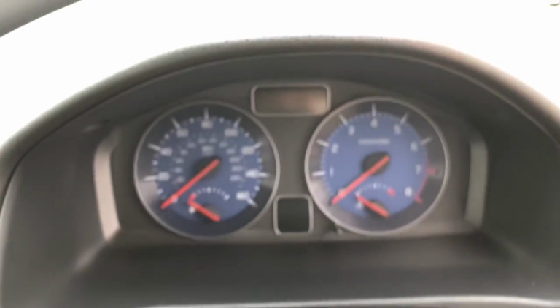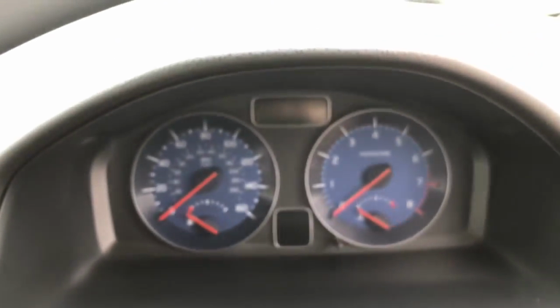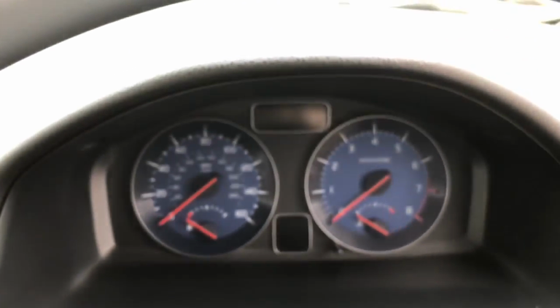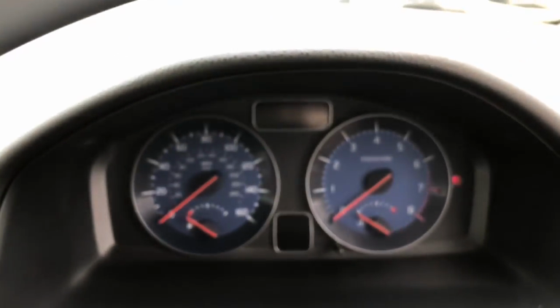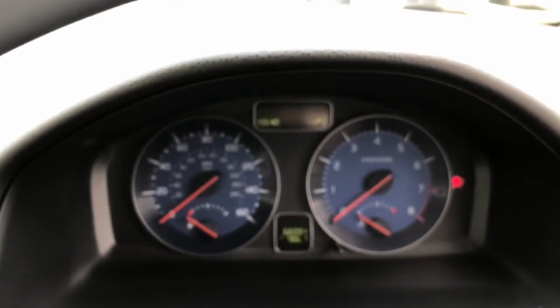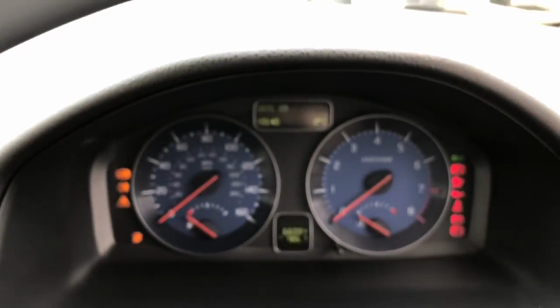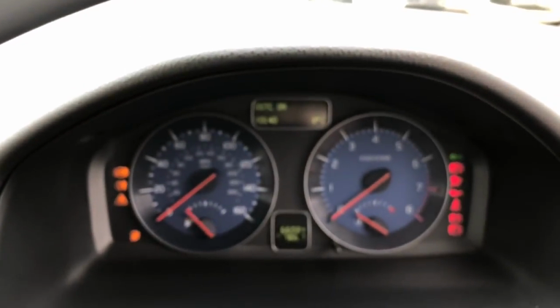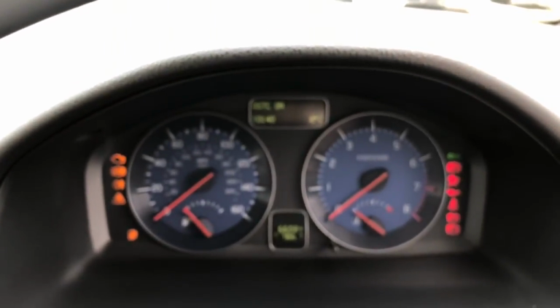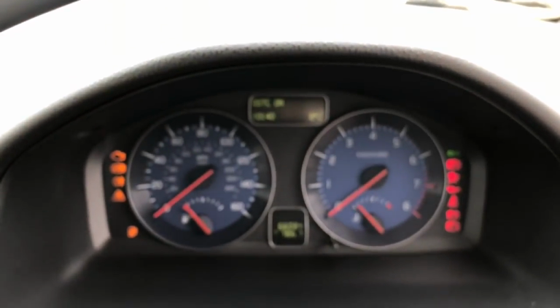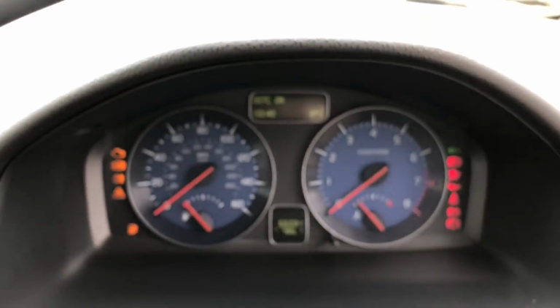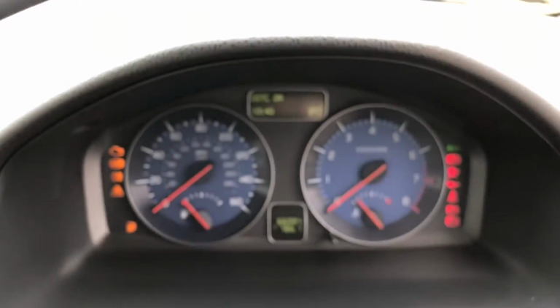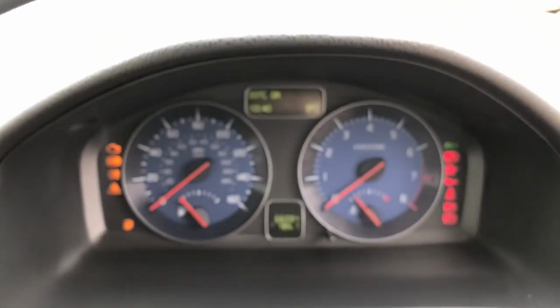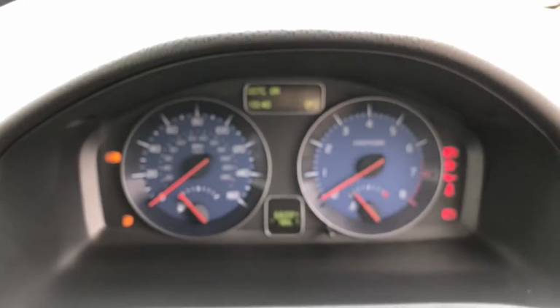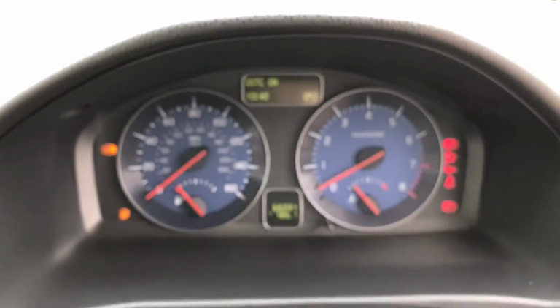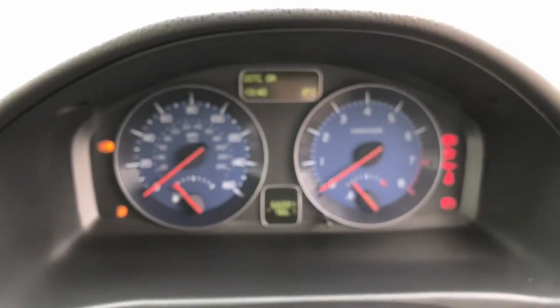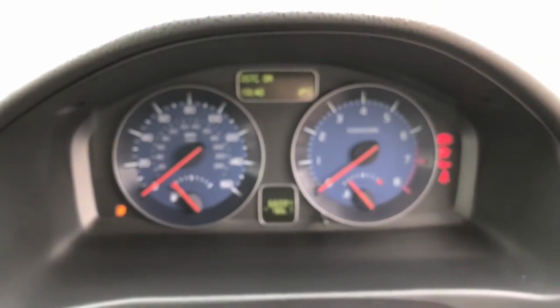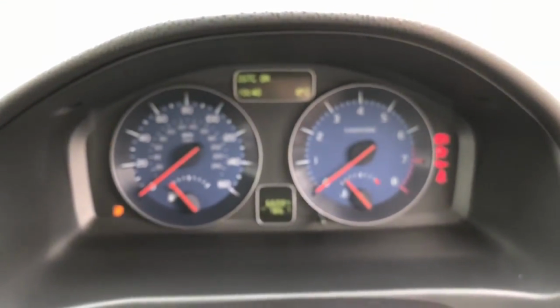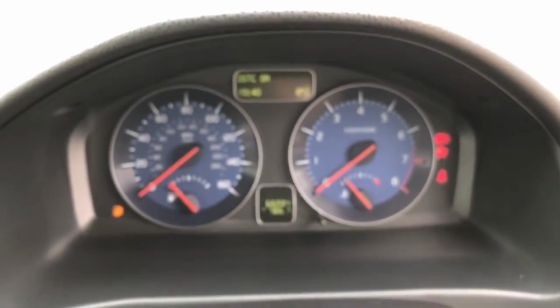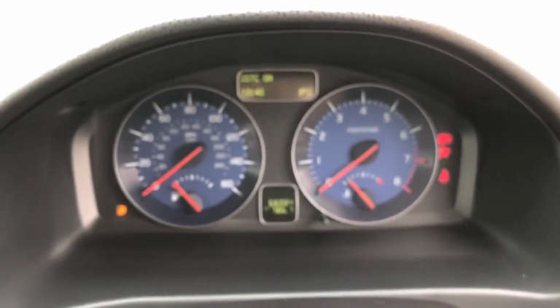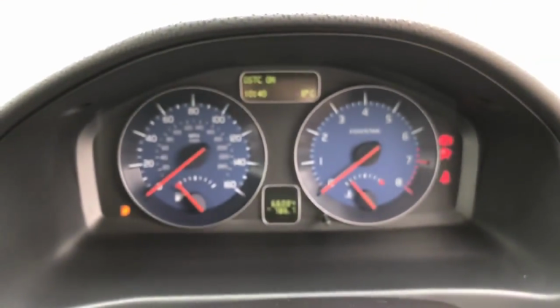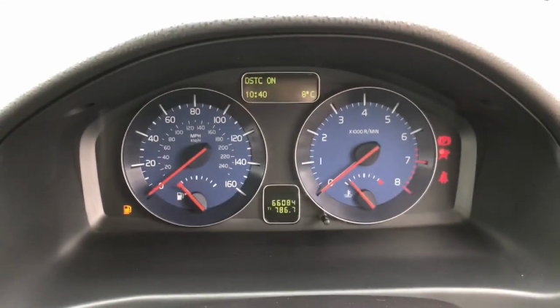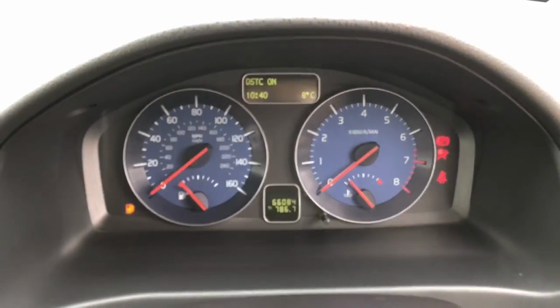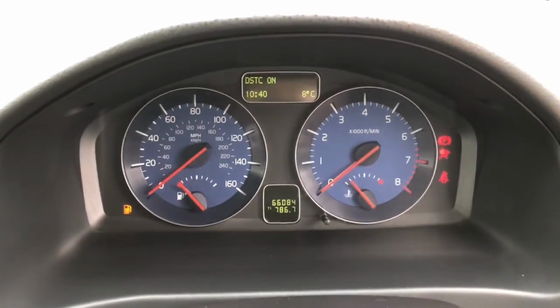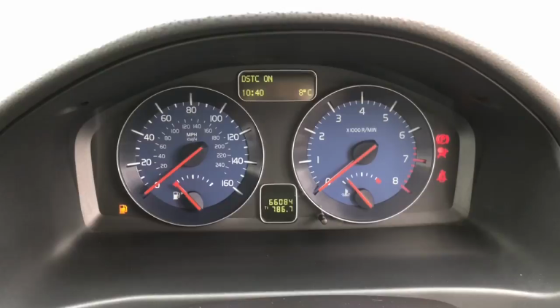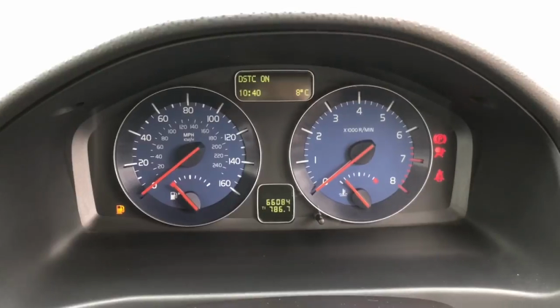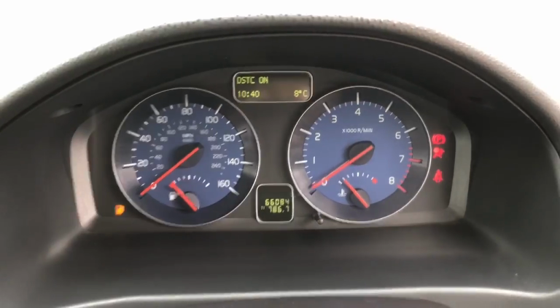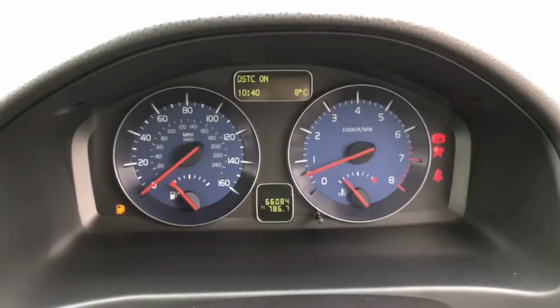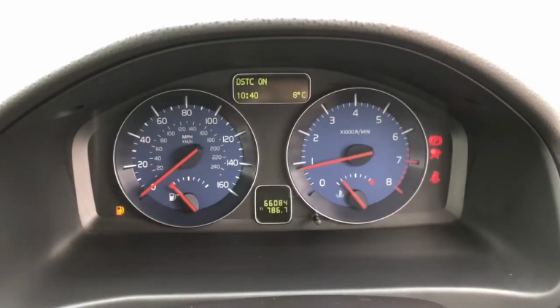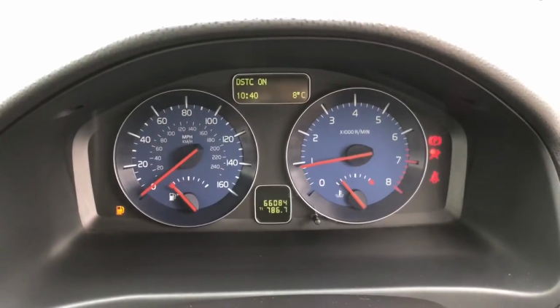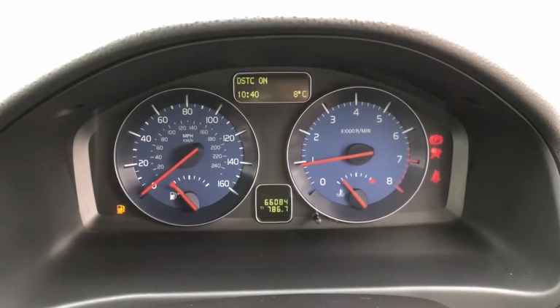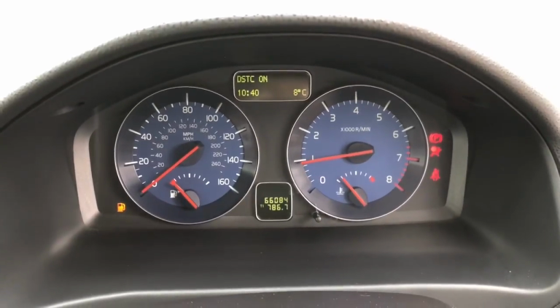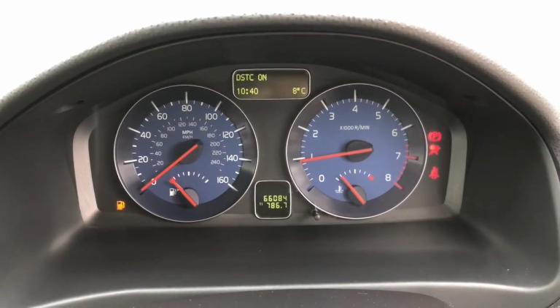I'll start the vehicle up and show you the mileage. It's a low mileage example — just 66,084 miles on this vehicle.